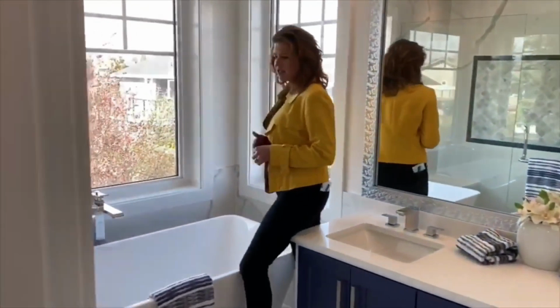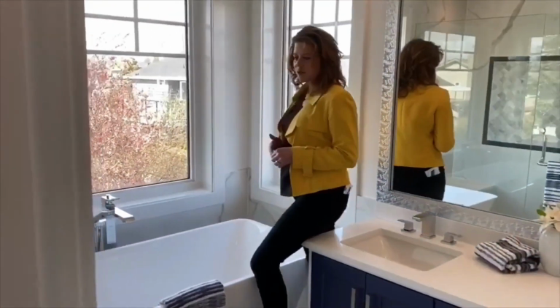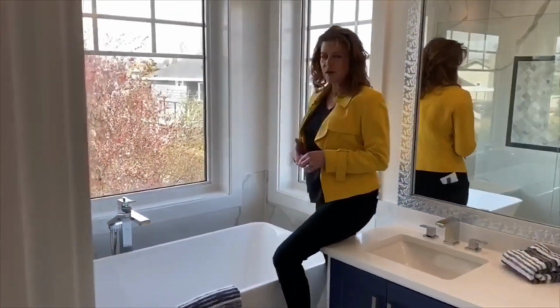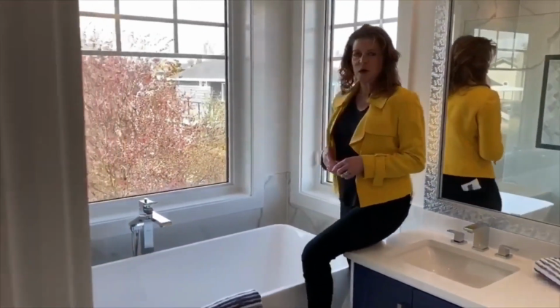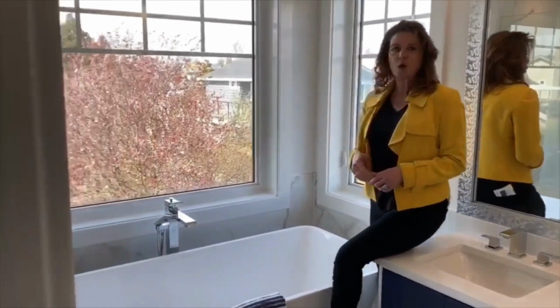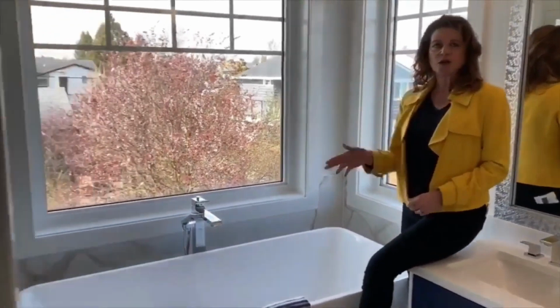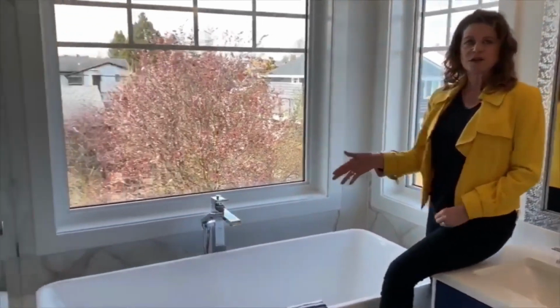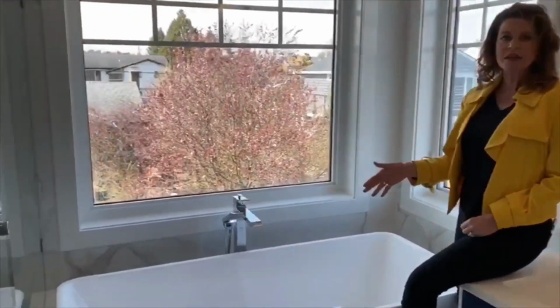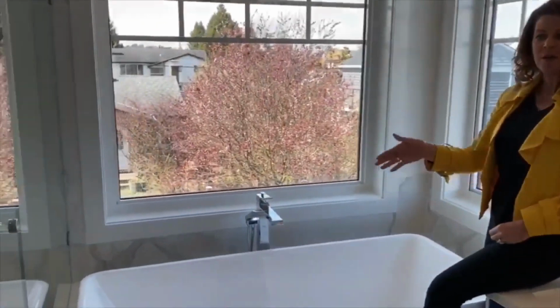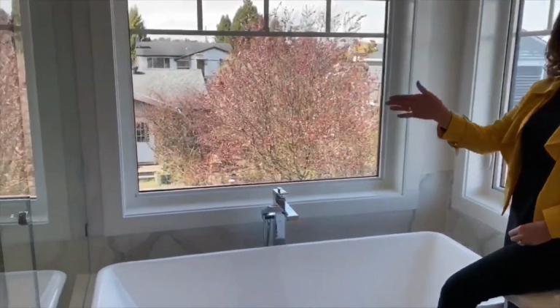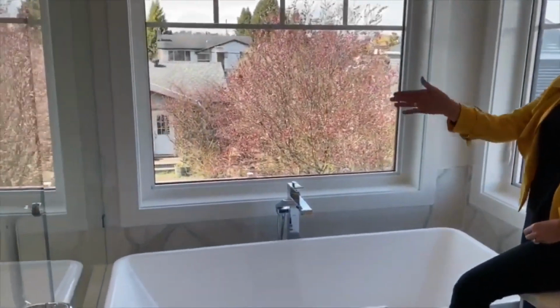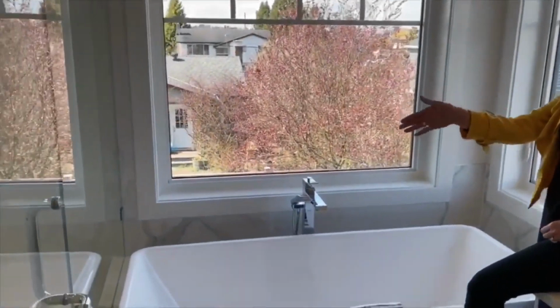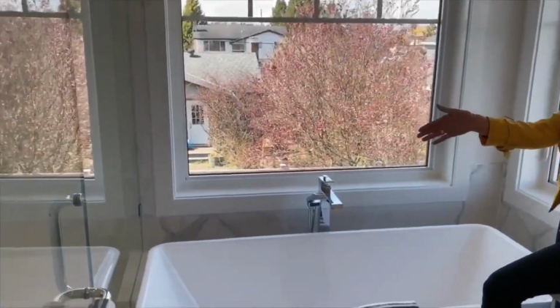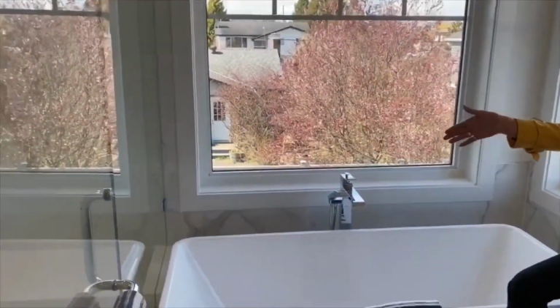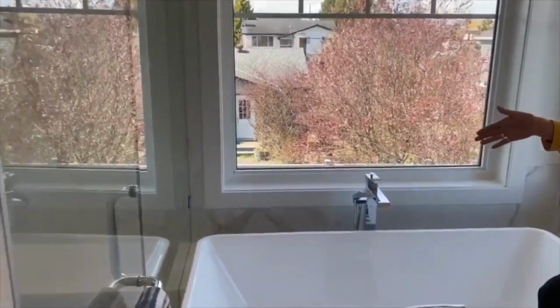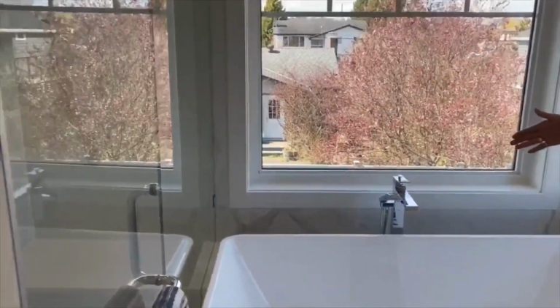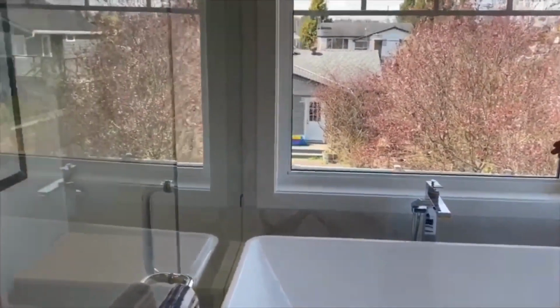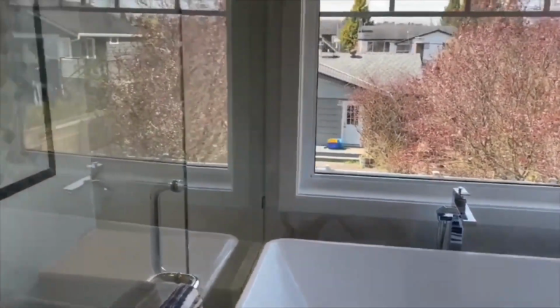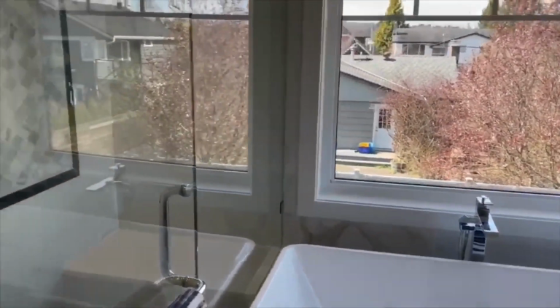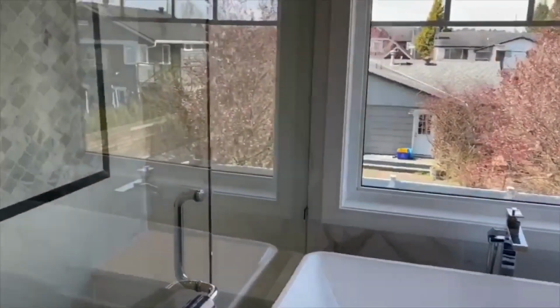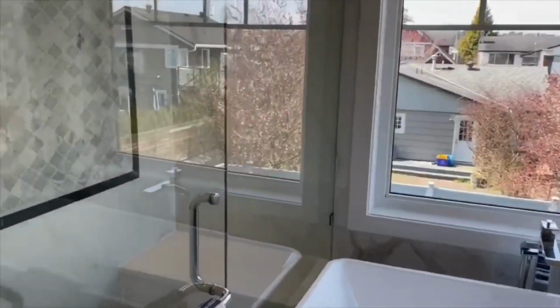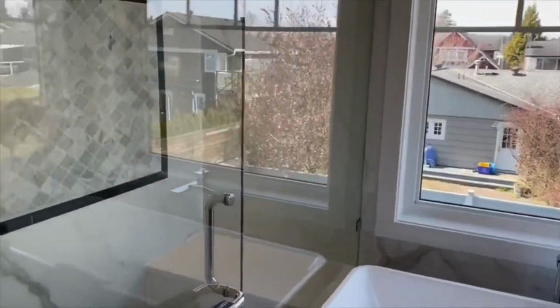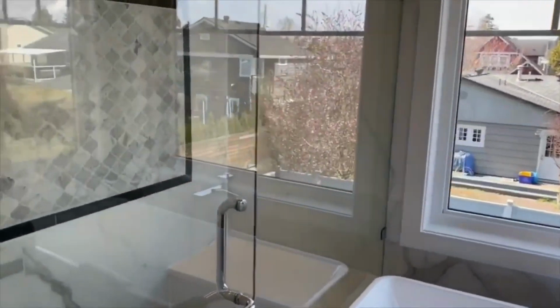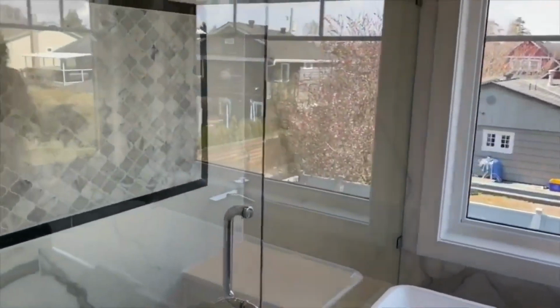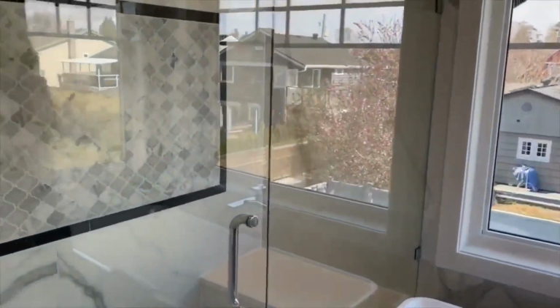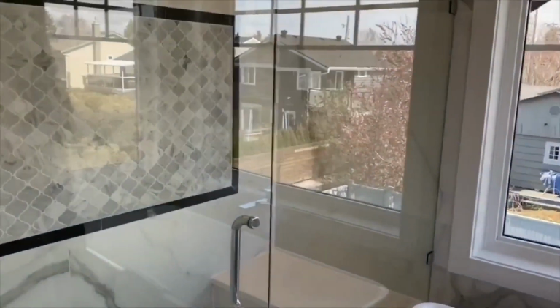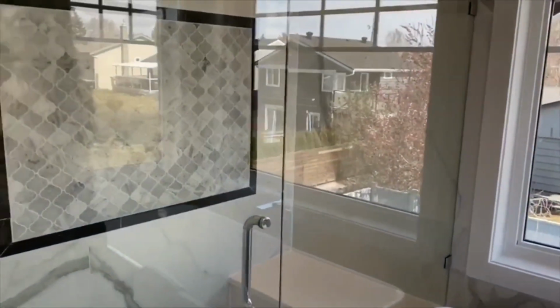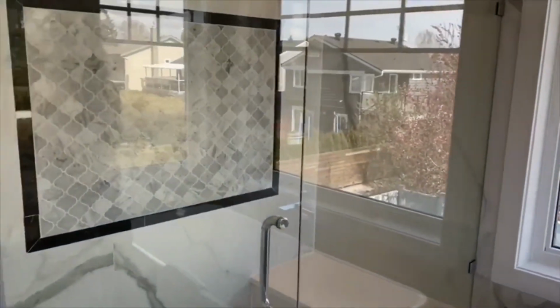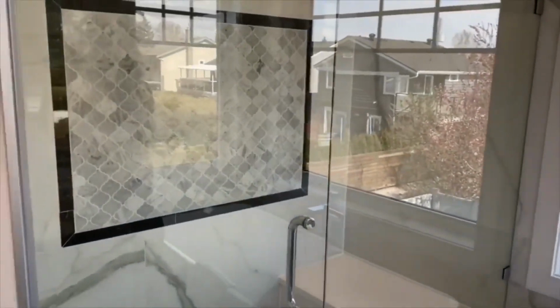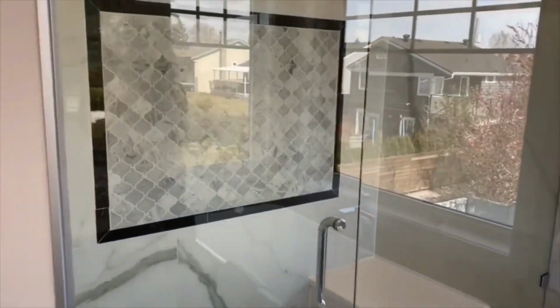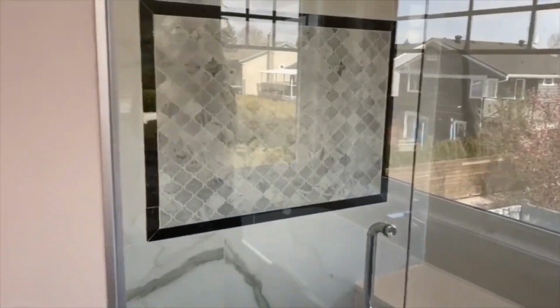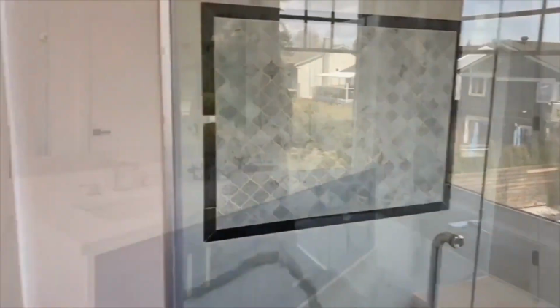We've got a gorgeous tub, beautiful walk-in shower, and an adjacent walk-in closet.